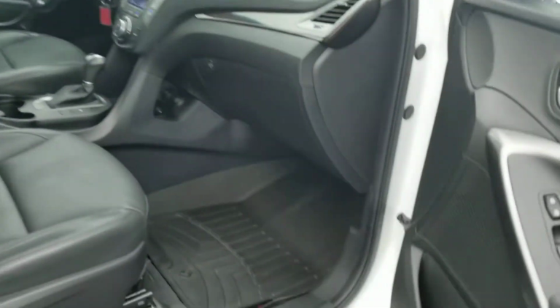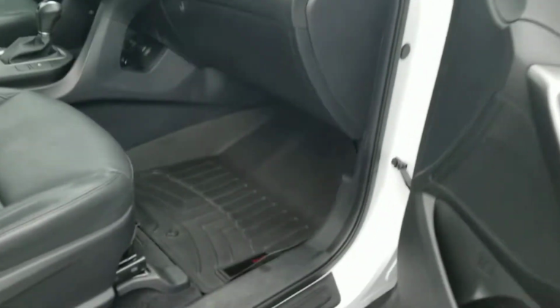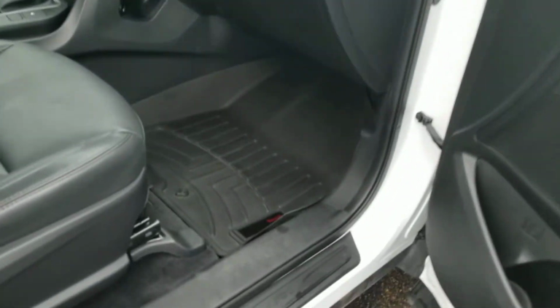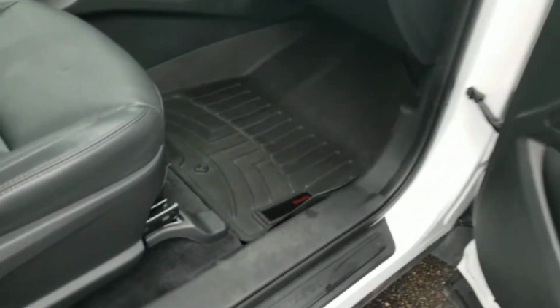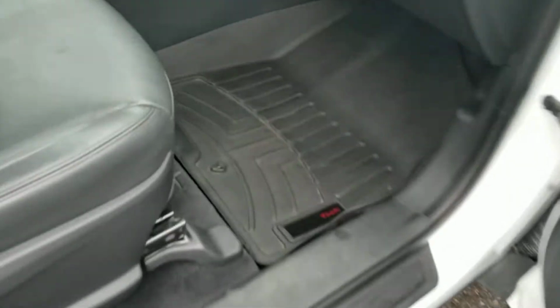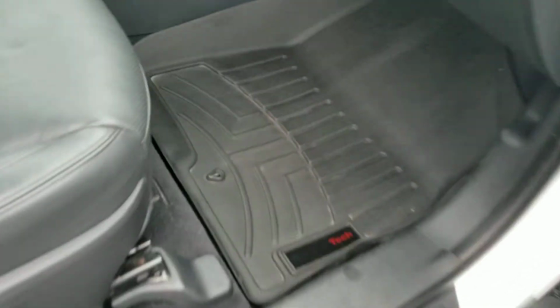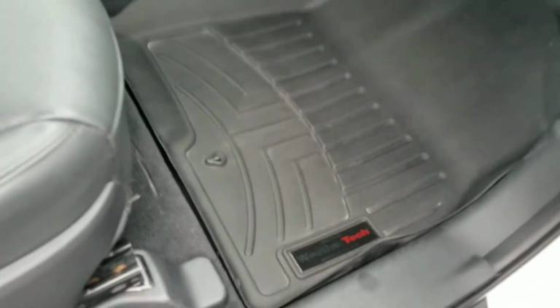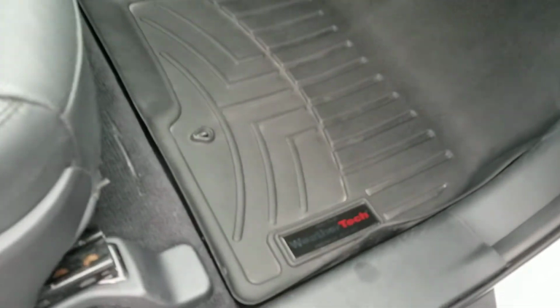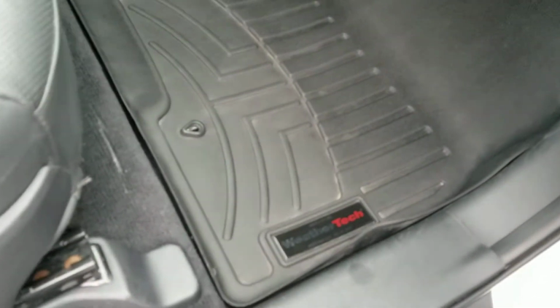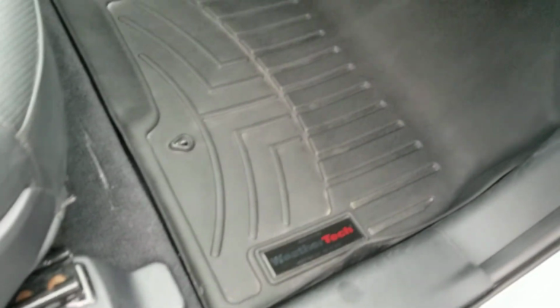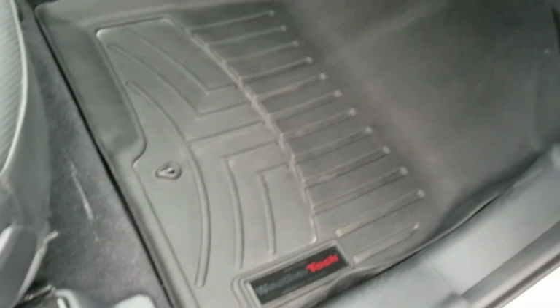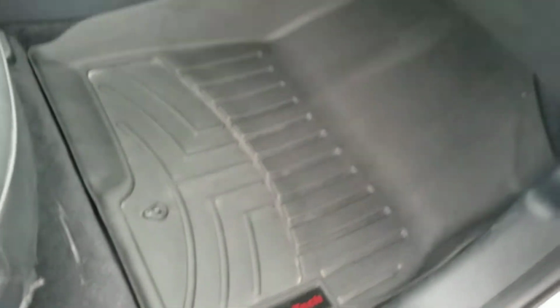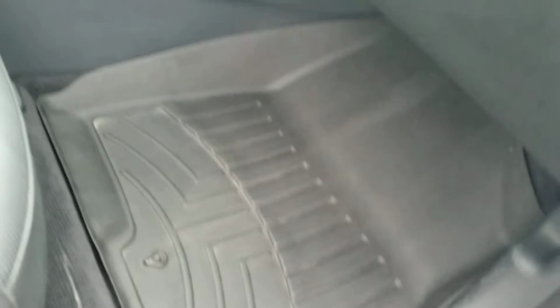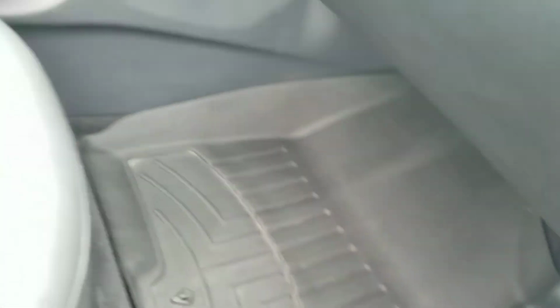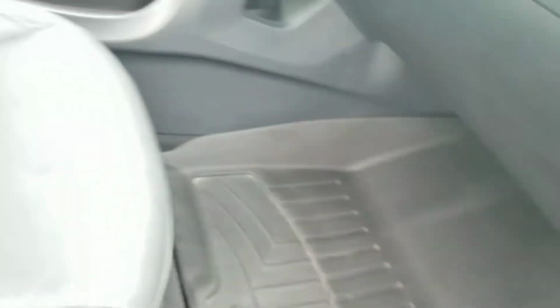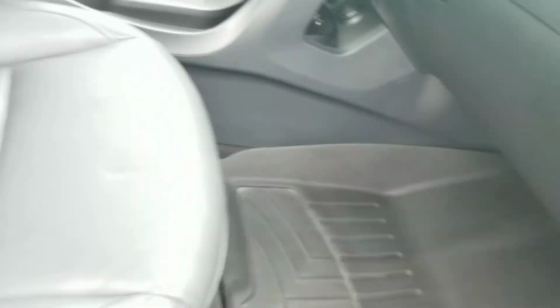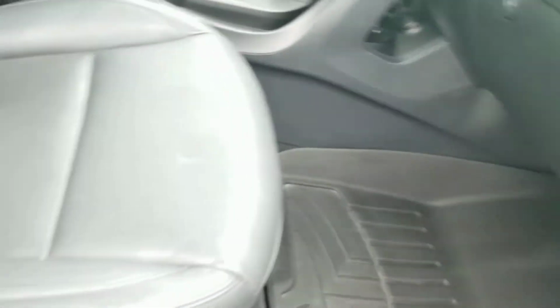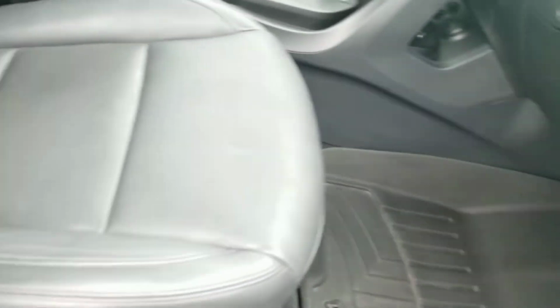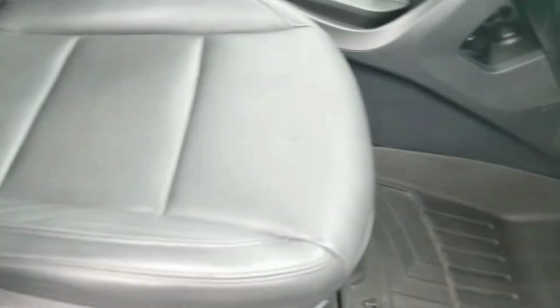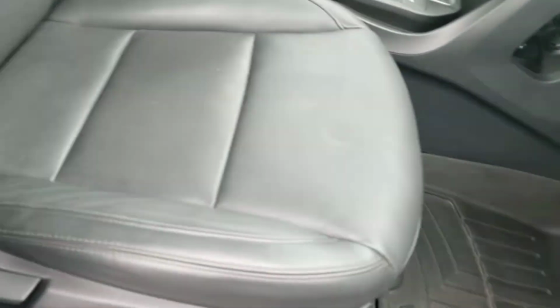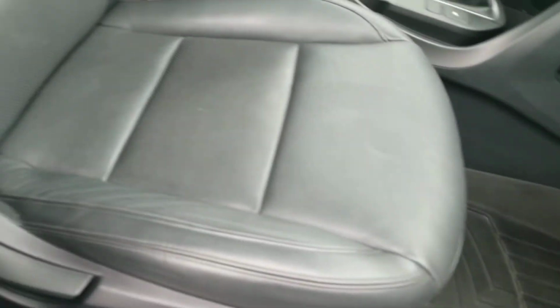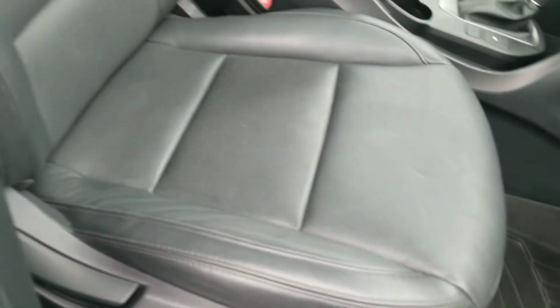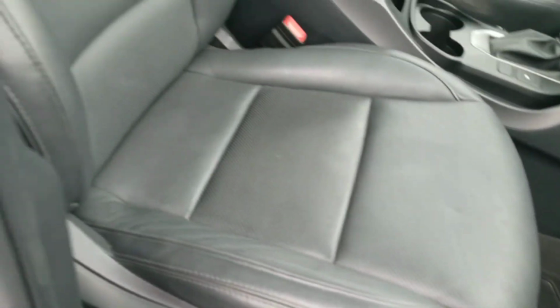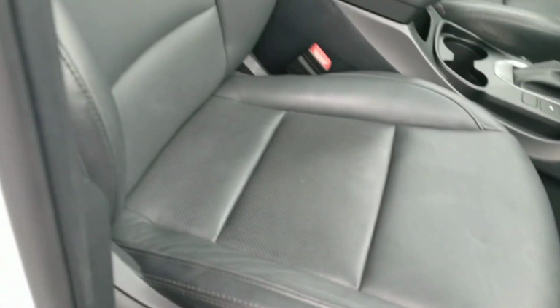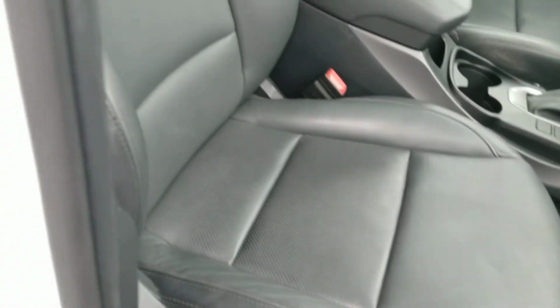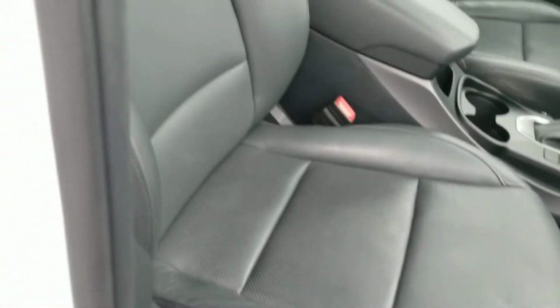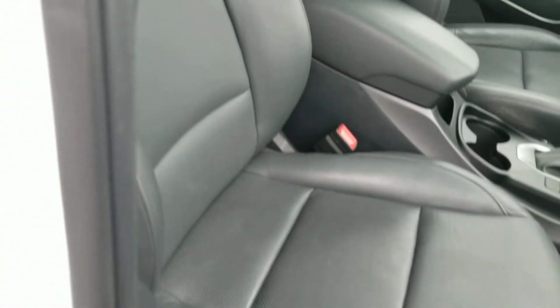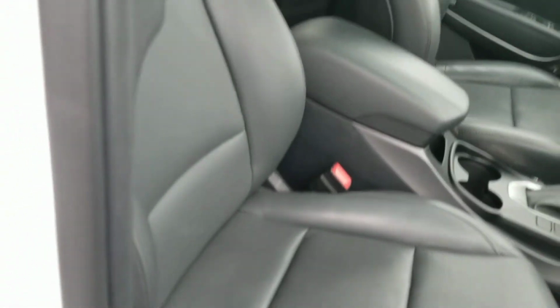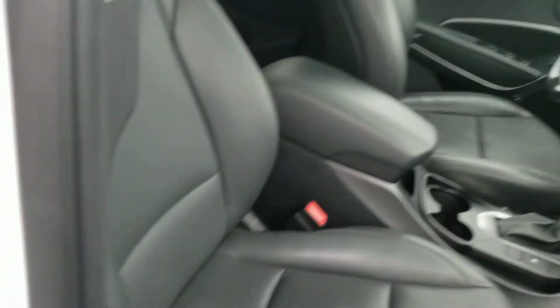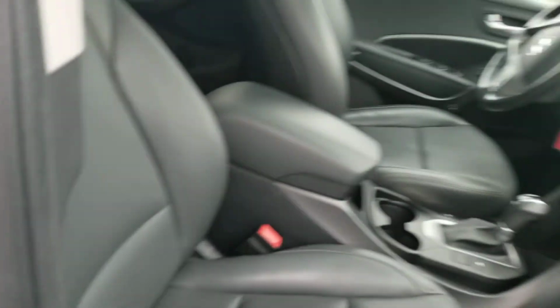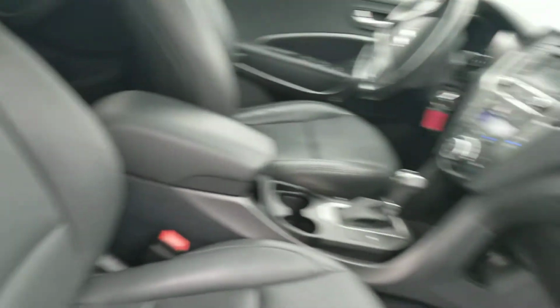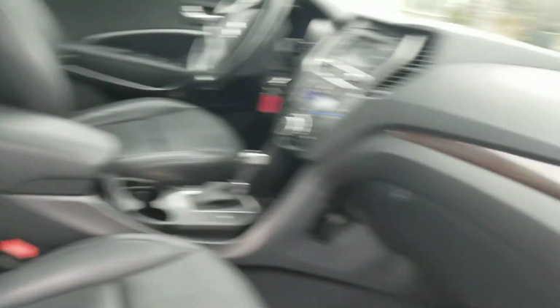The vehicle has WeatherTech liners in the front. The leather is well kept and very clean on the inside.